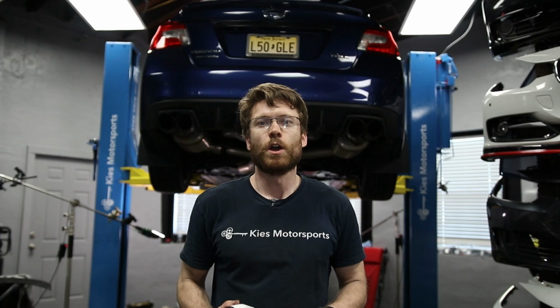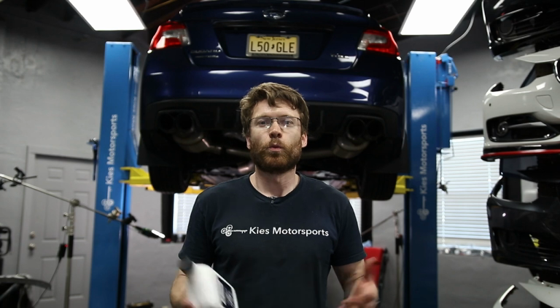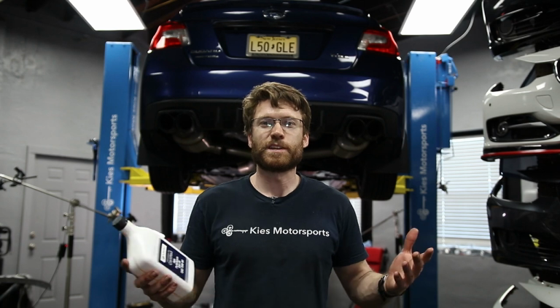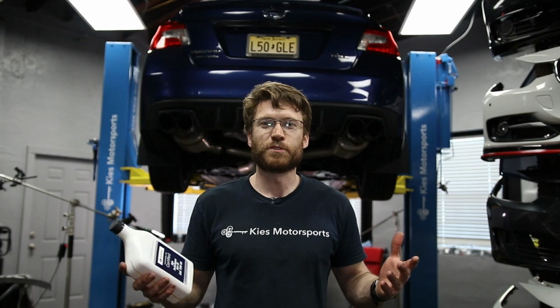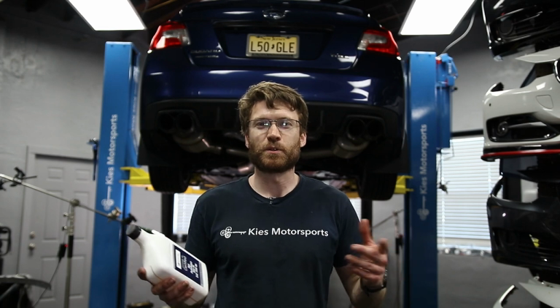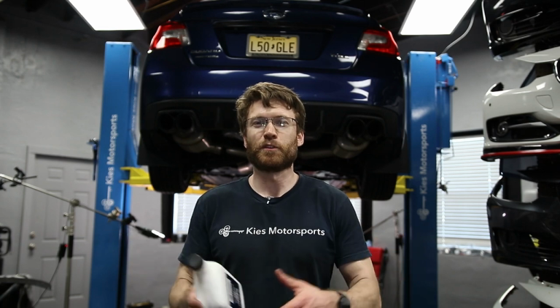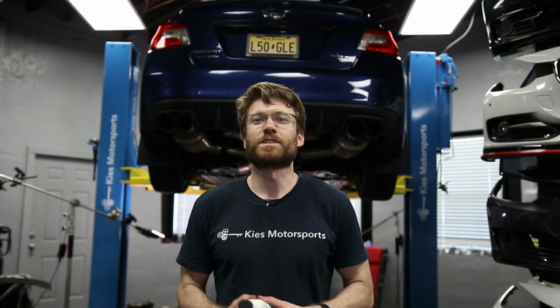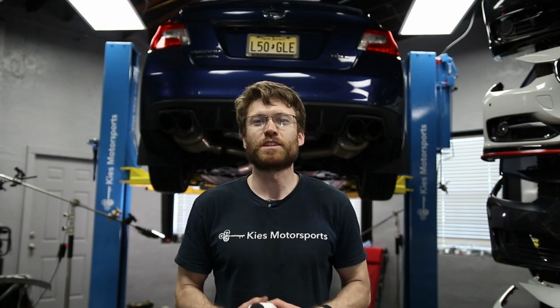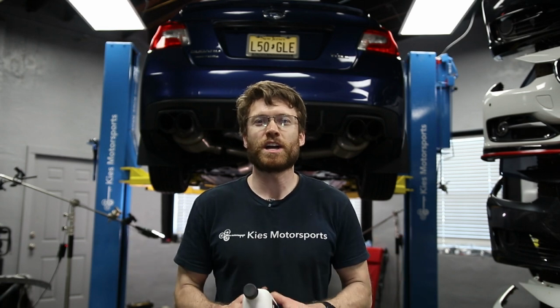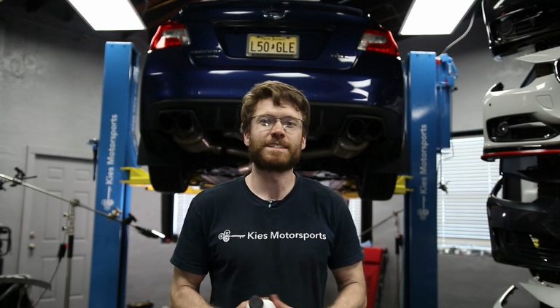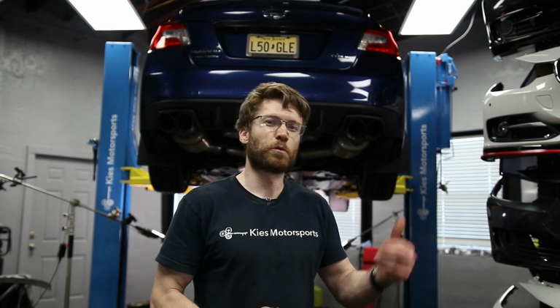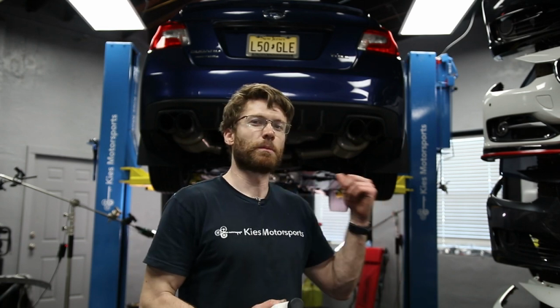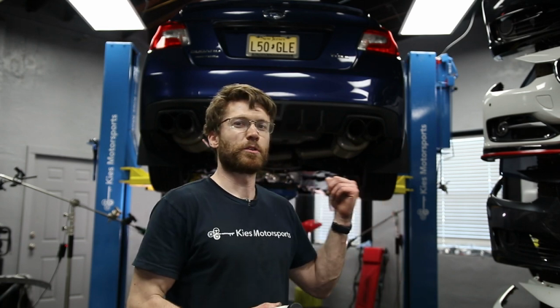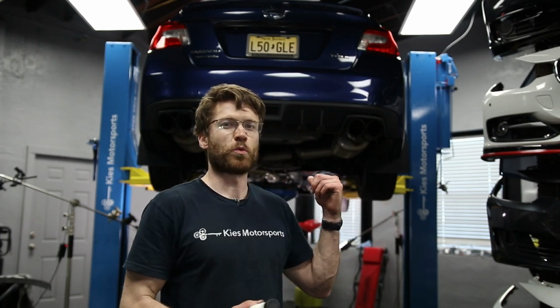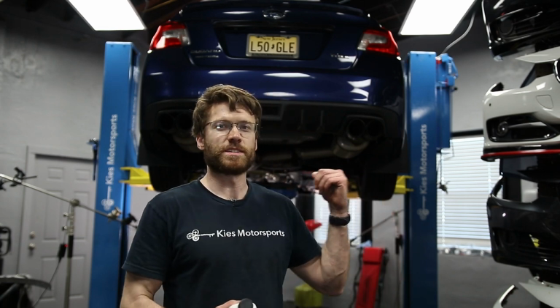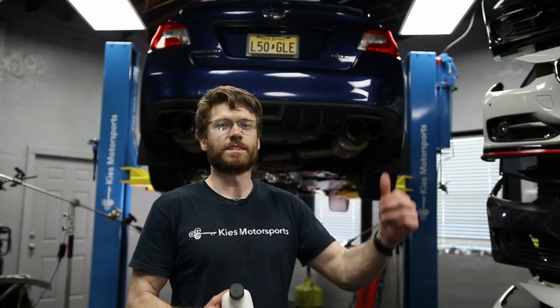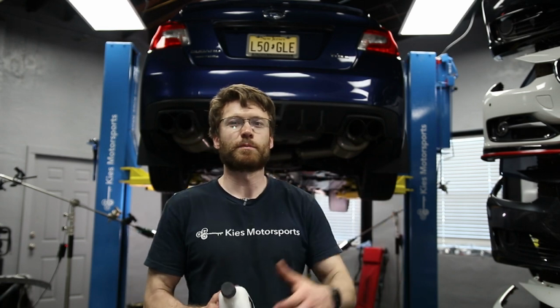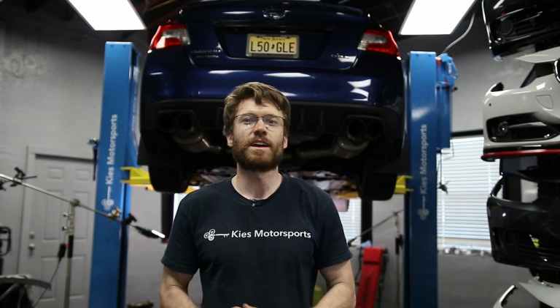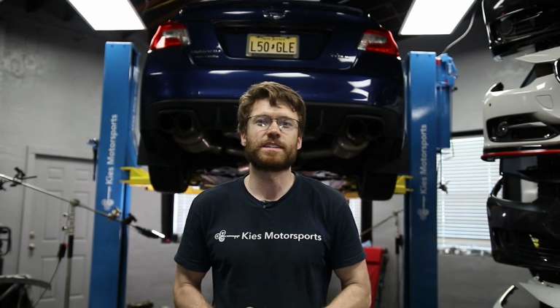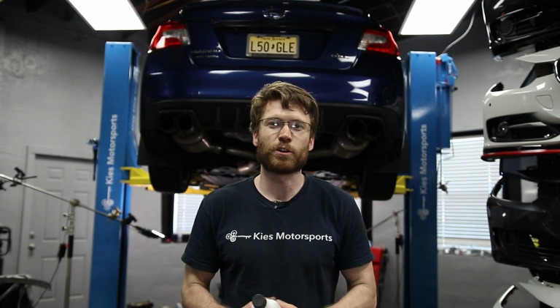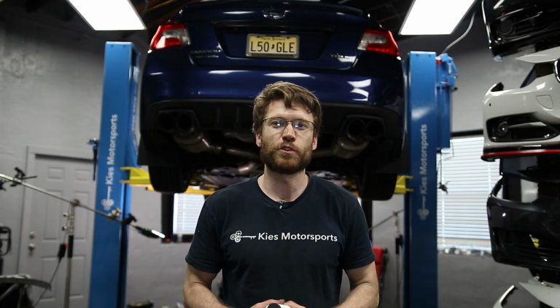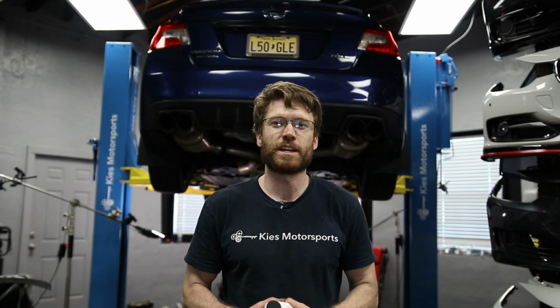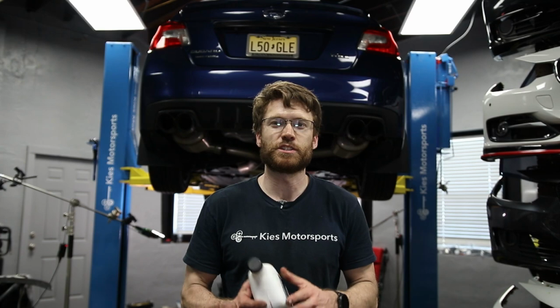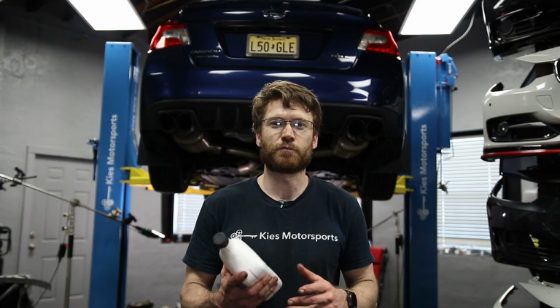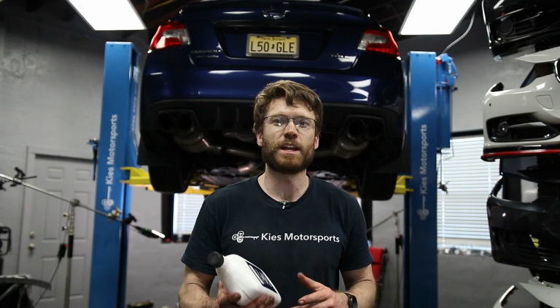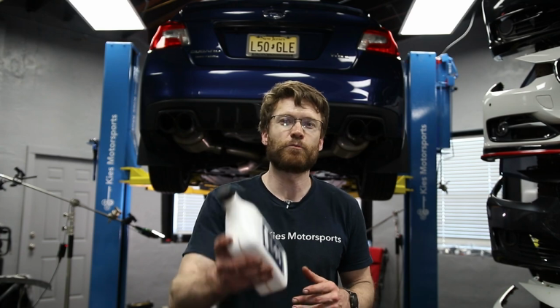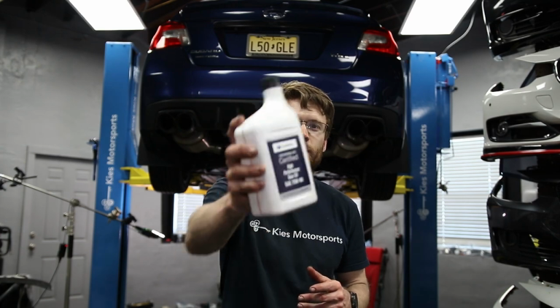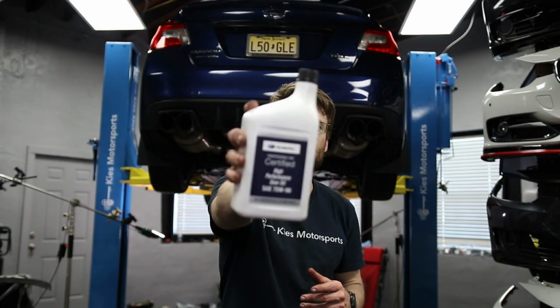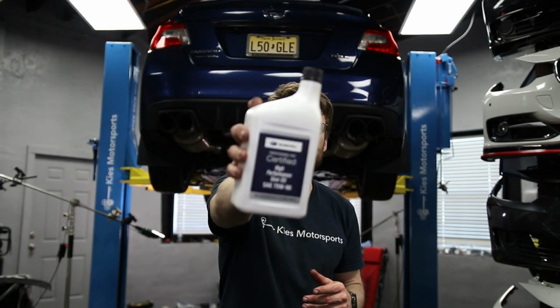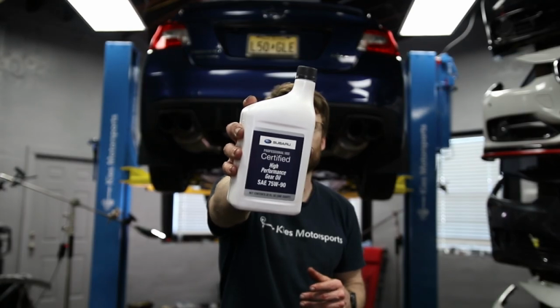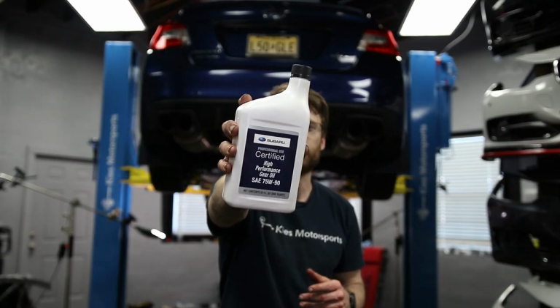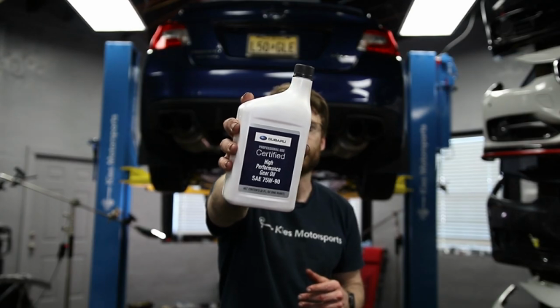What's up YouTube, Cliff here from The Sunday Drive. Today we're working on my brother's 2016 WRX, and we're gonna show you how to change the front and rear differential fluid.